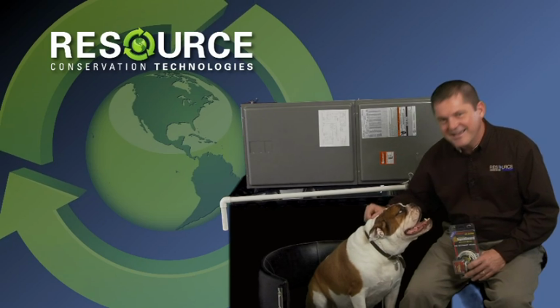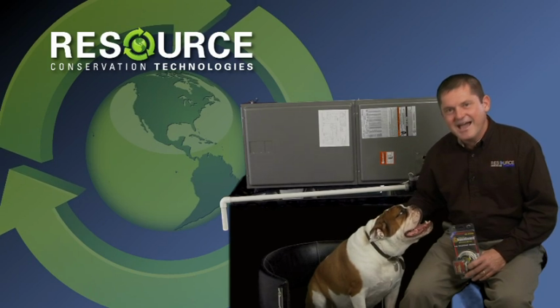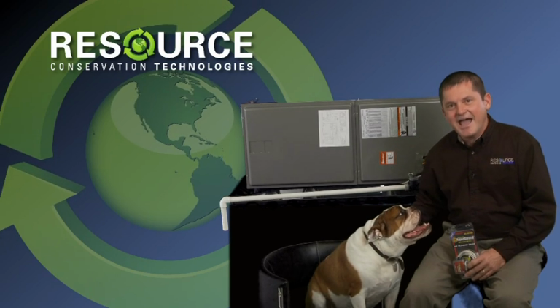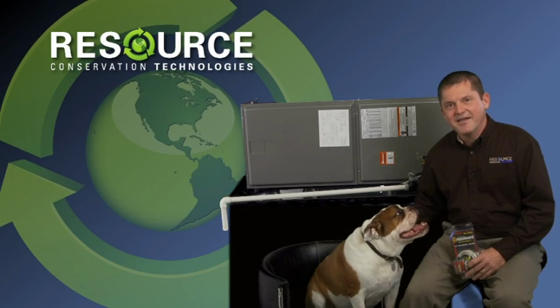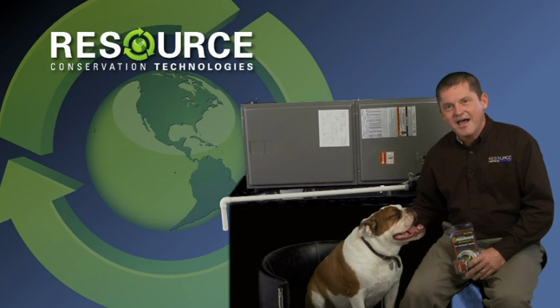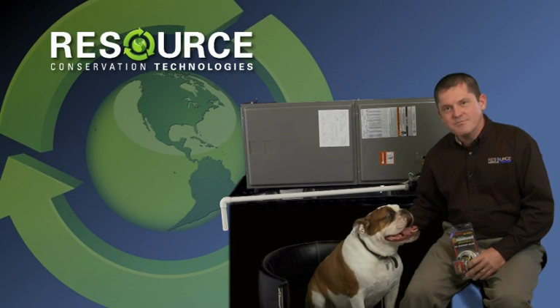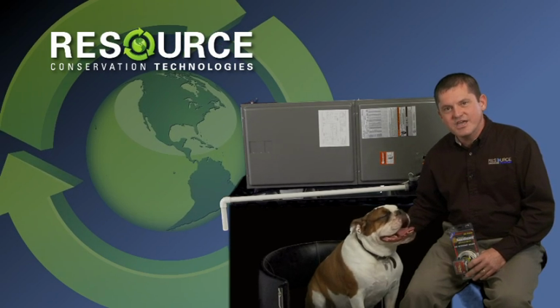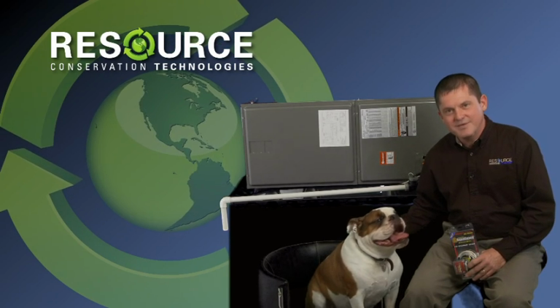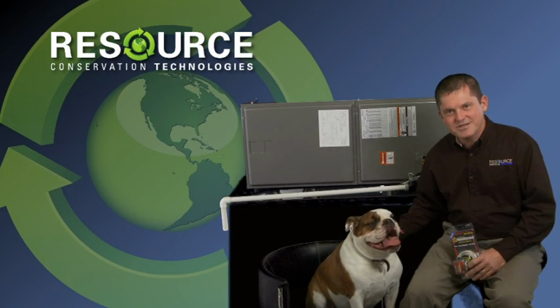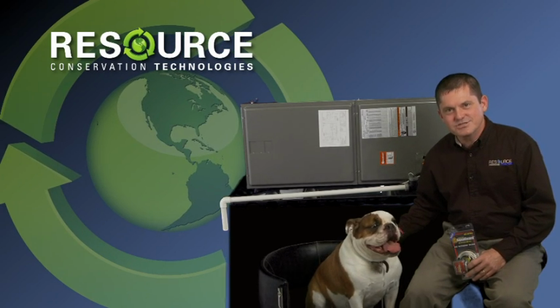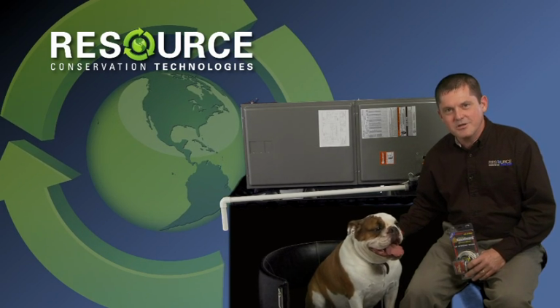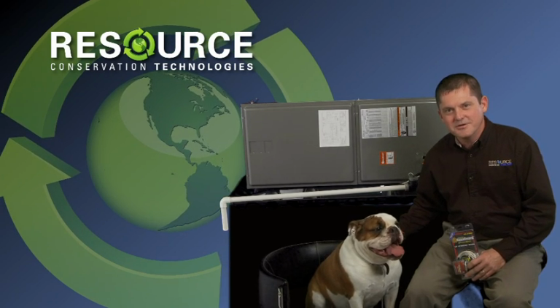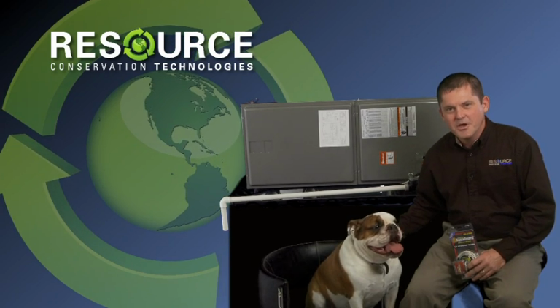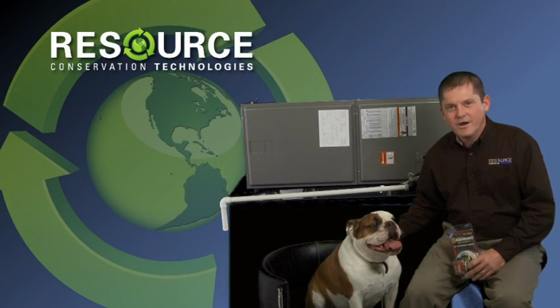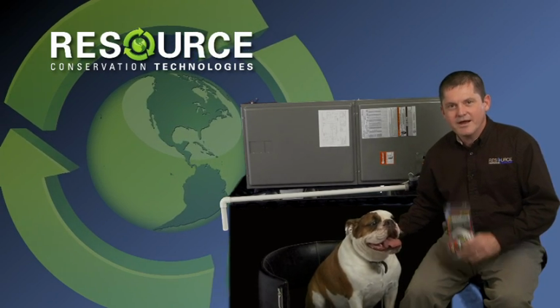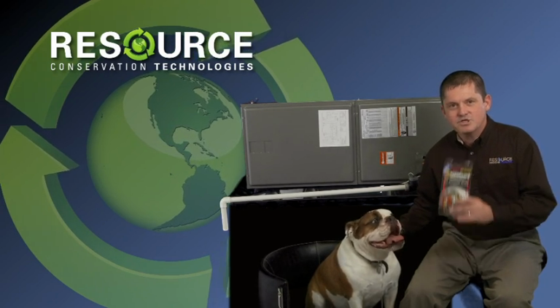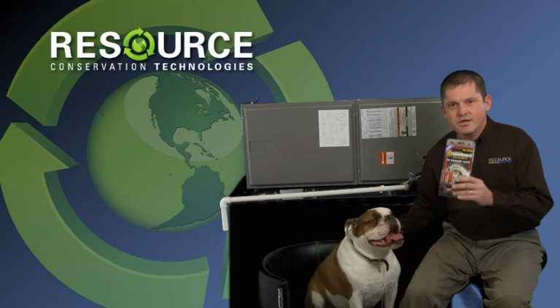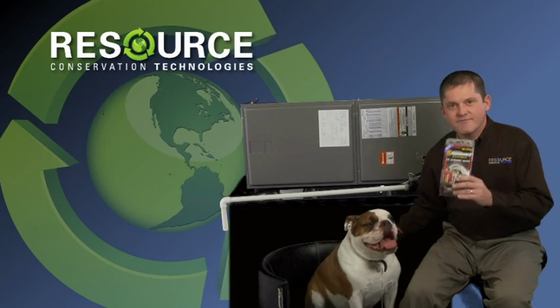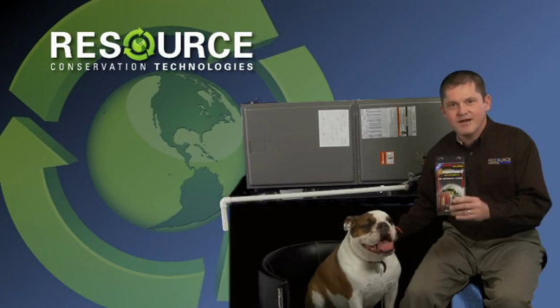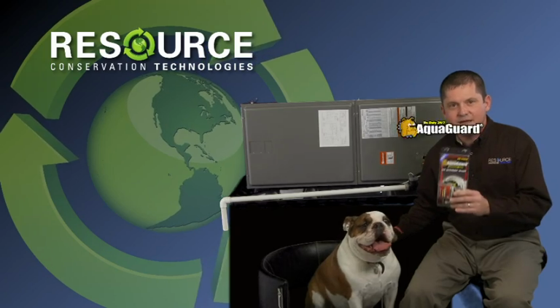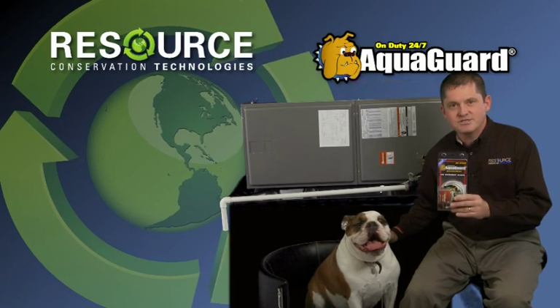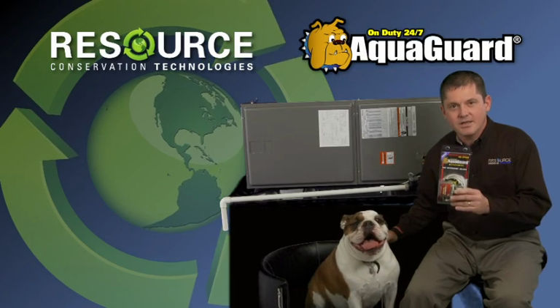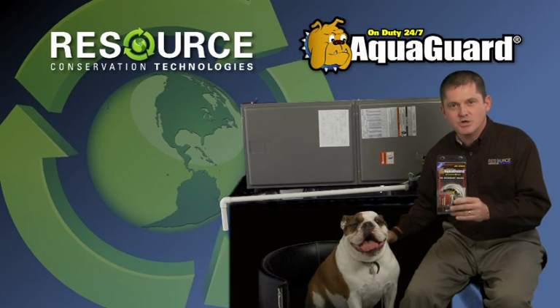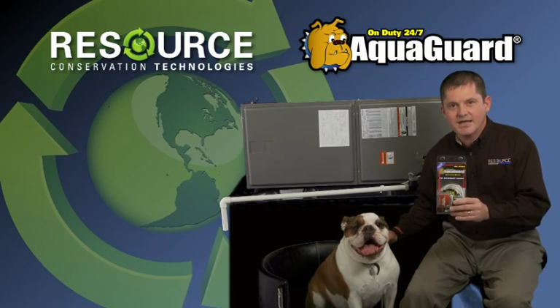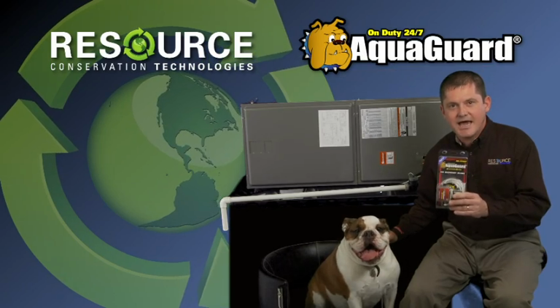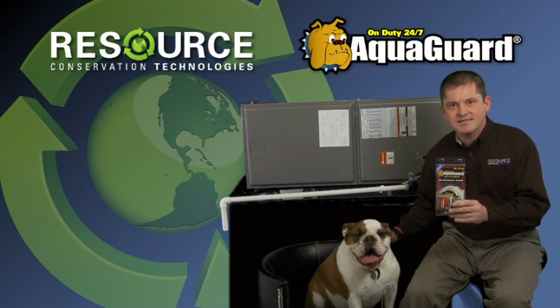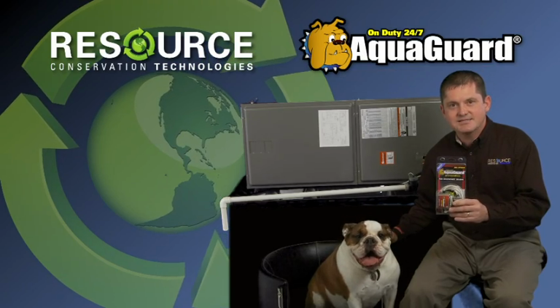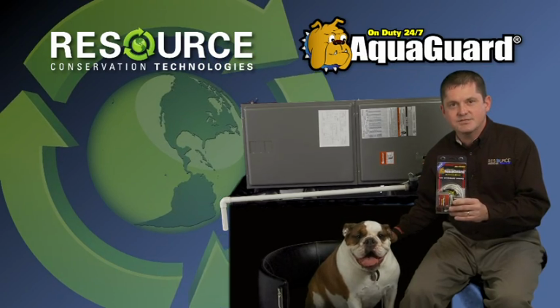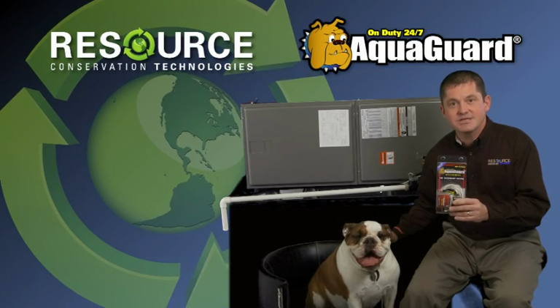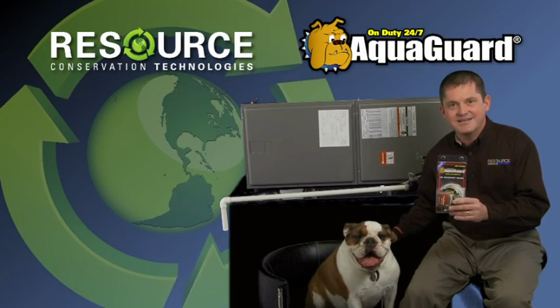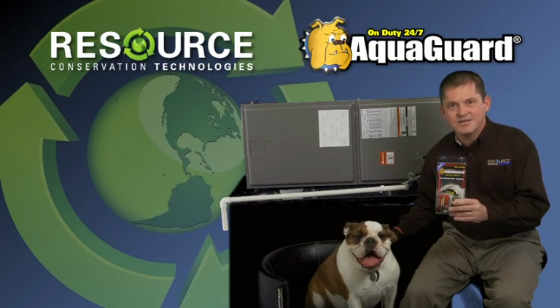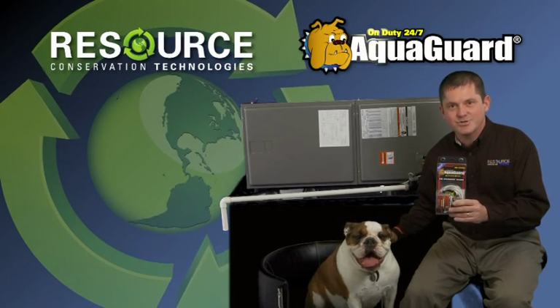Hi, I'm Jim and this is Lola. We are here to show you the very best electronic condensate sensors in the industry.